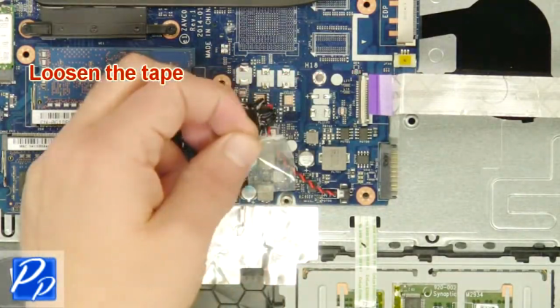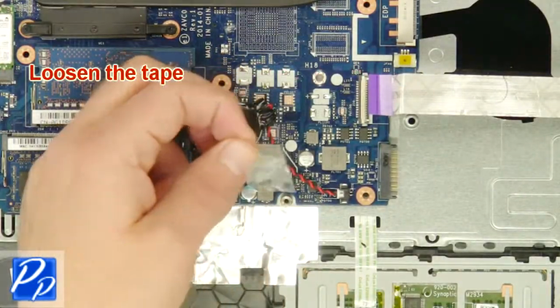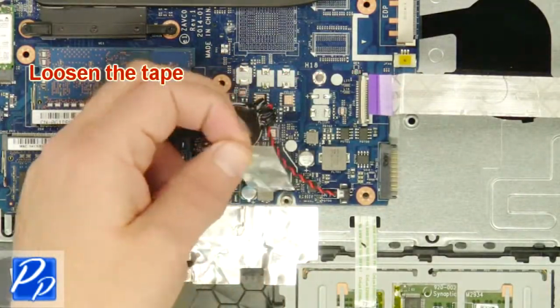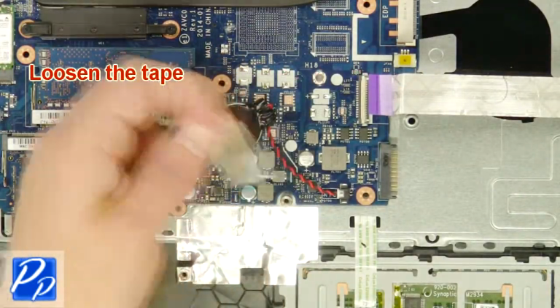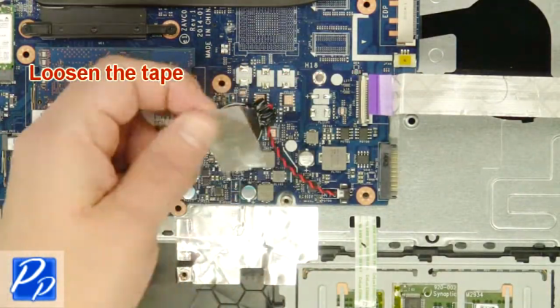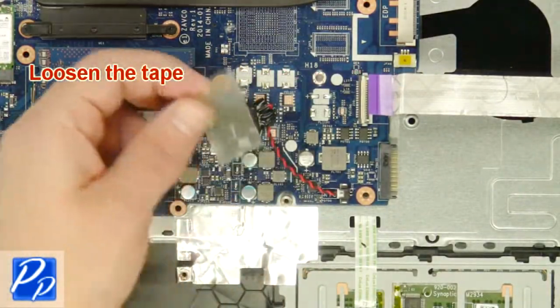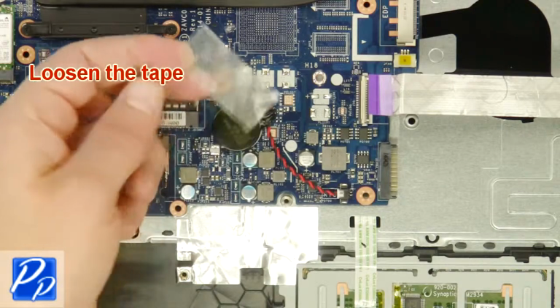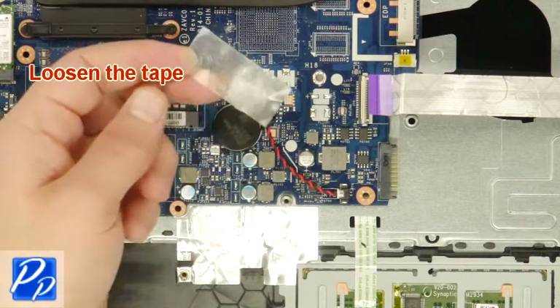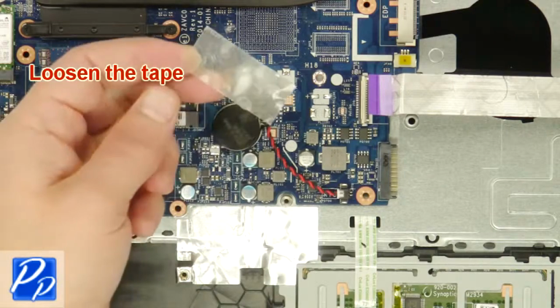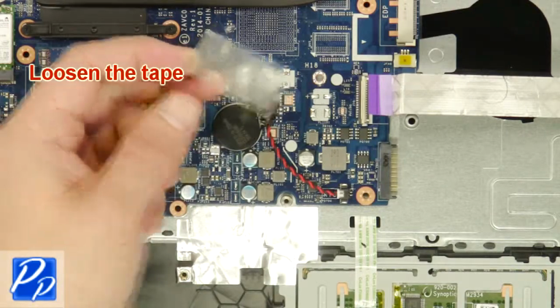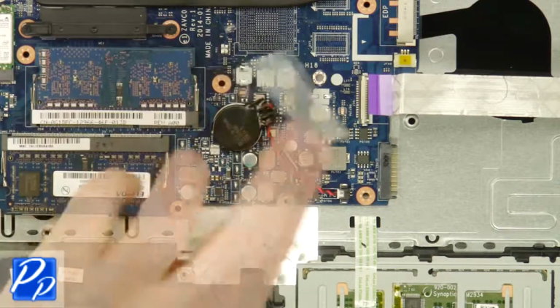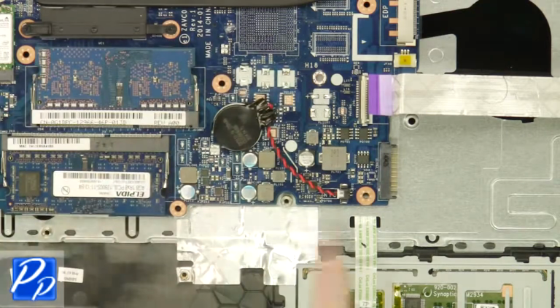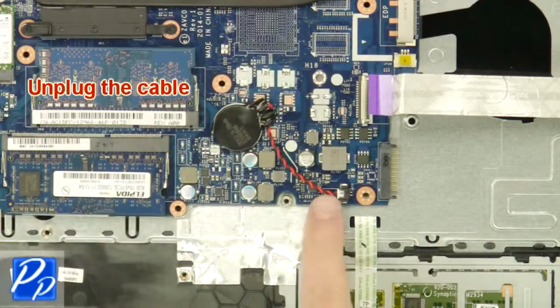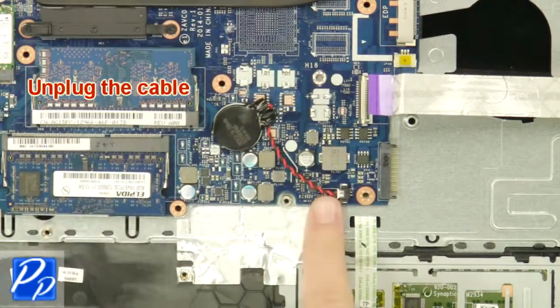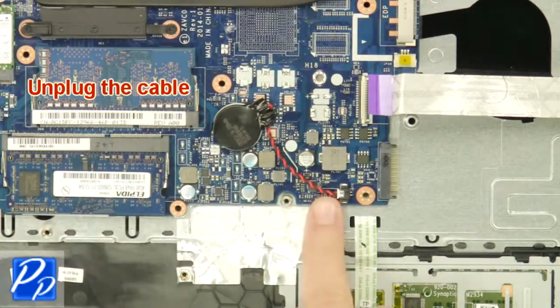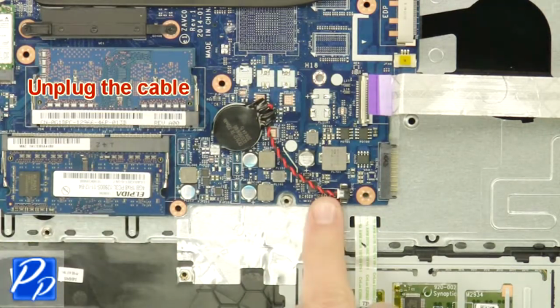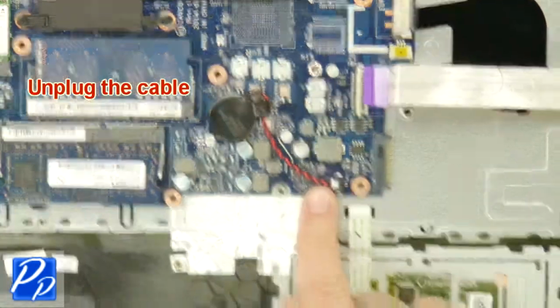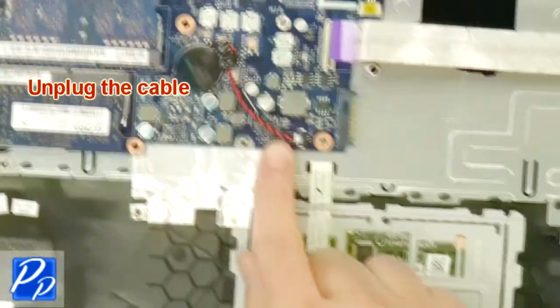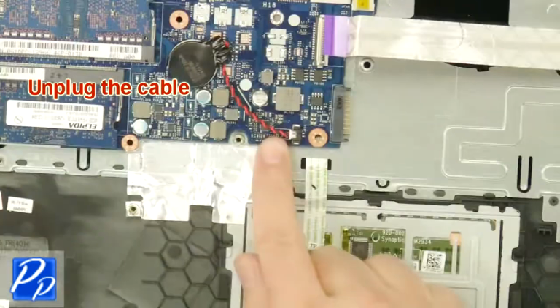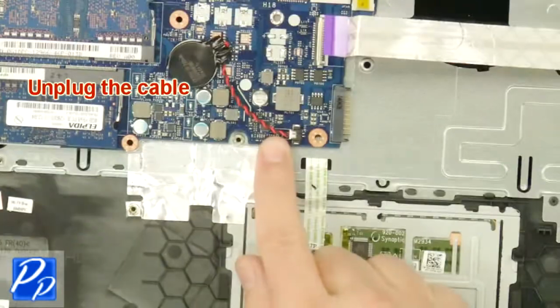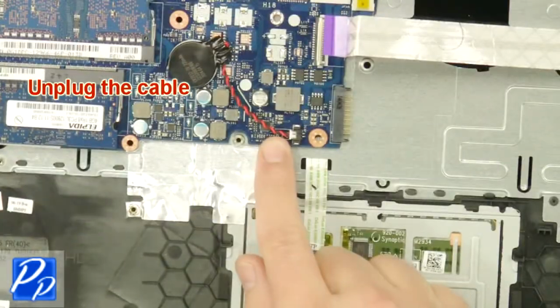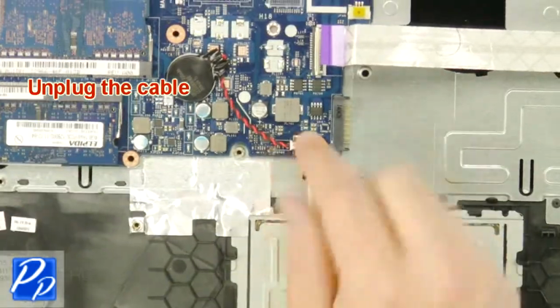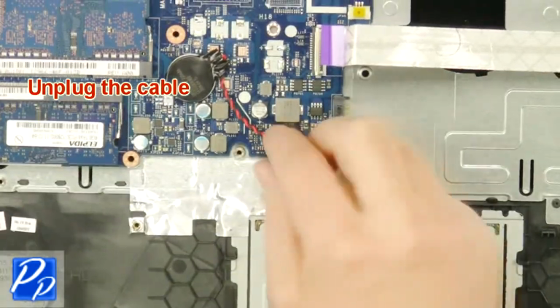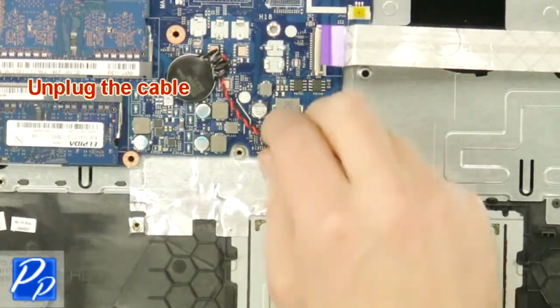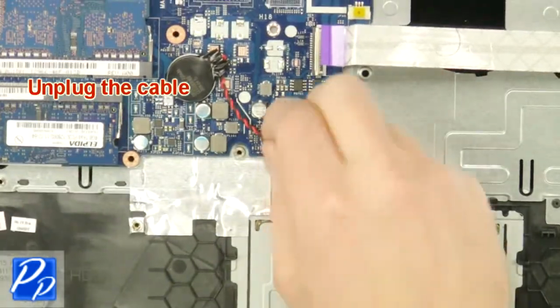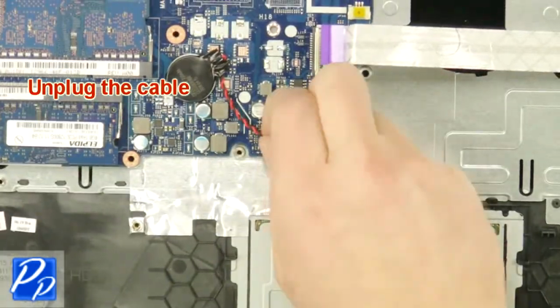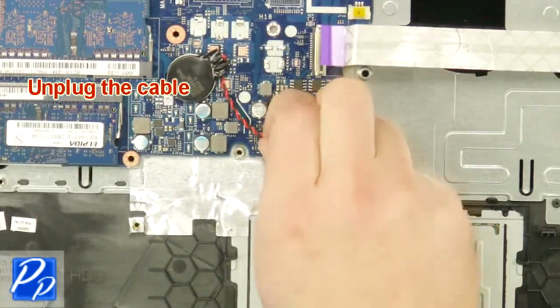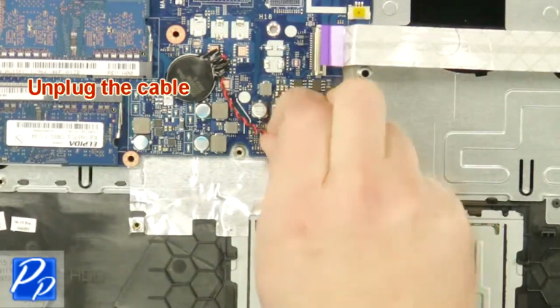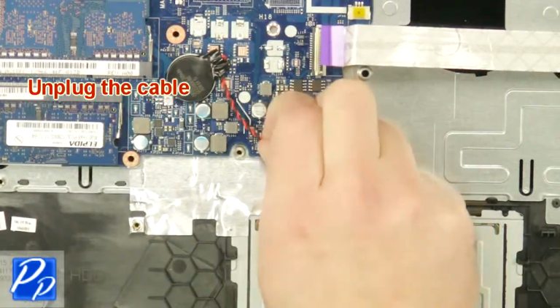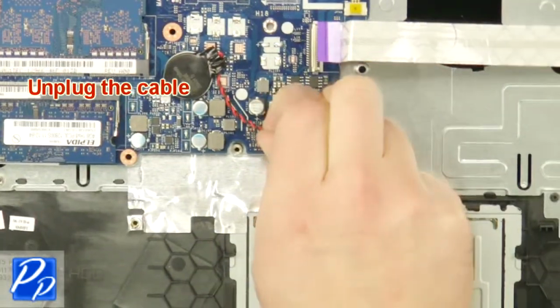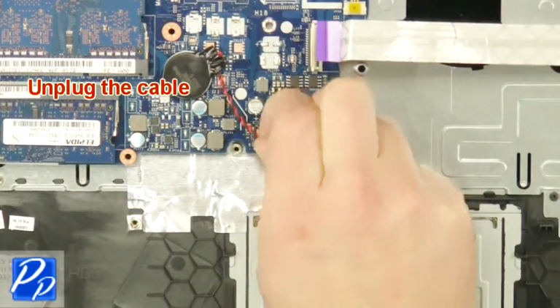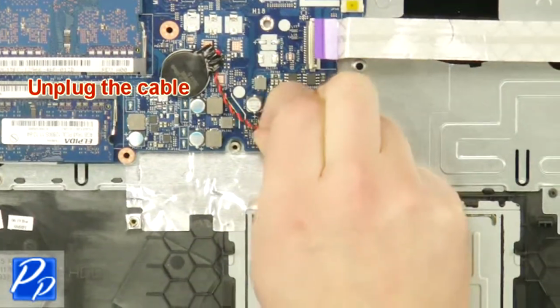Loosen the tape. Then unplug and remove the CMOS battery.